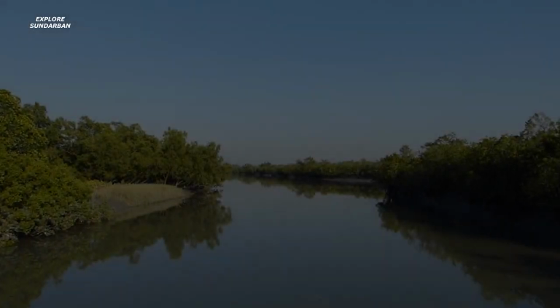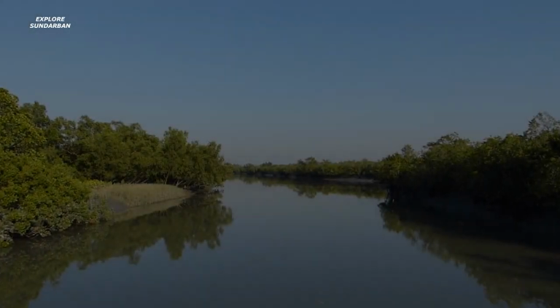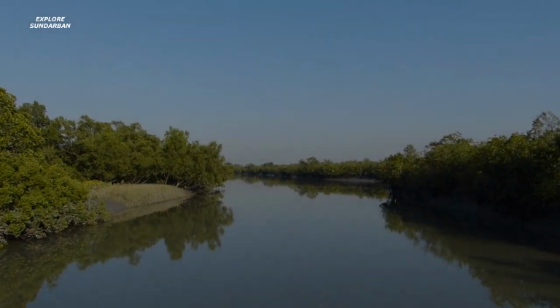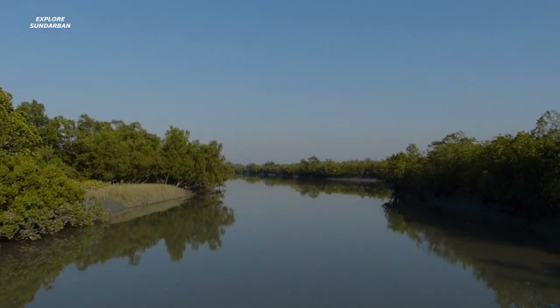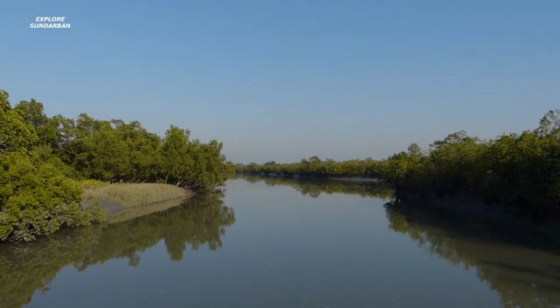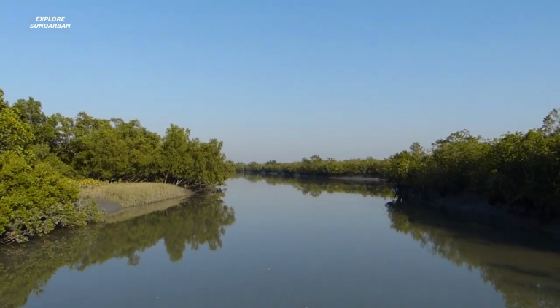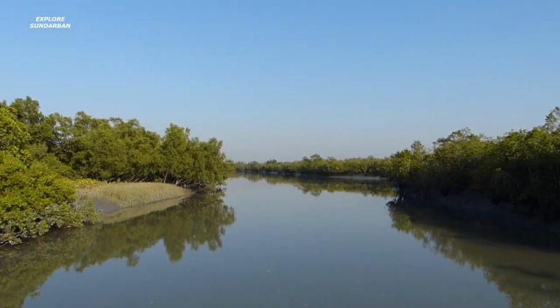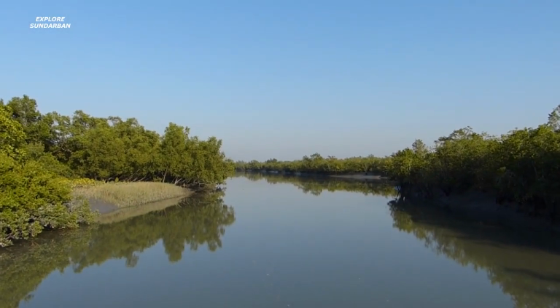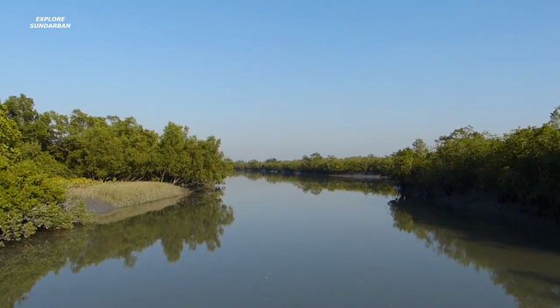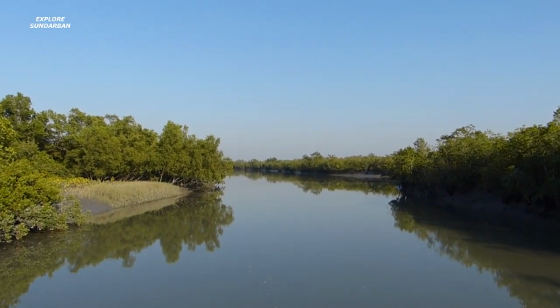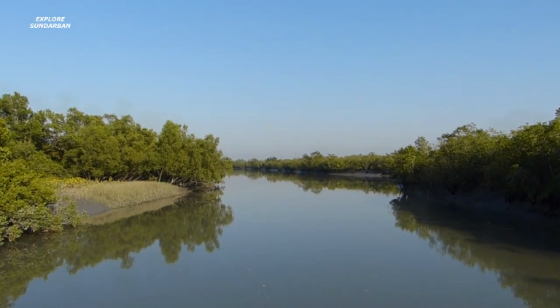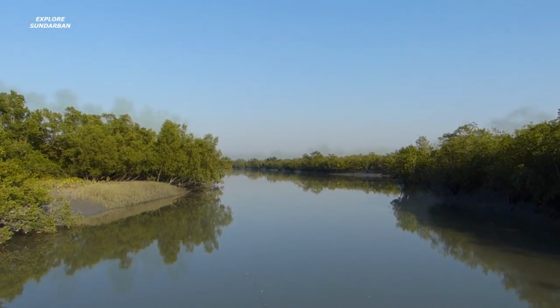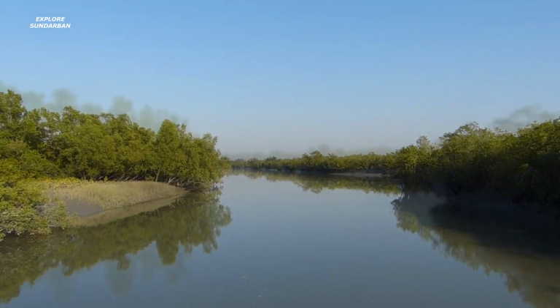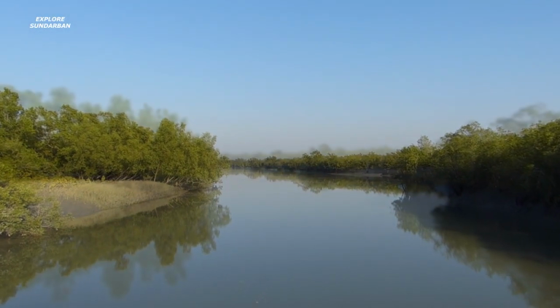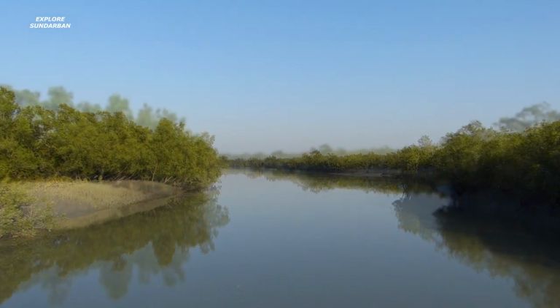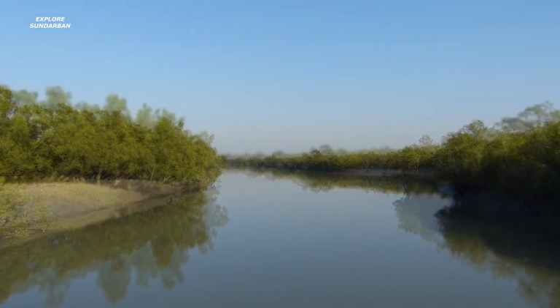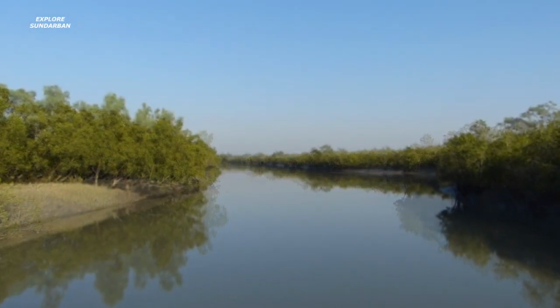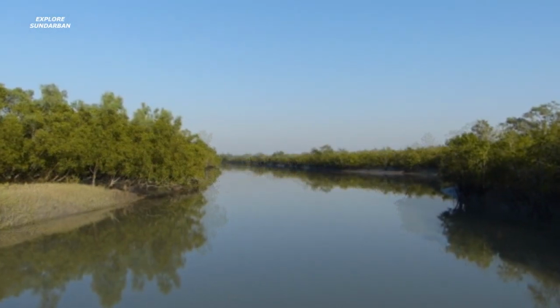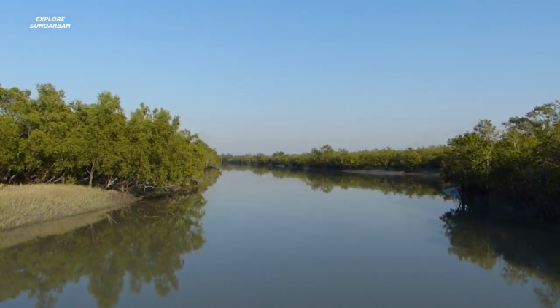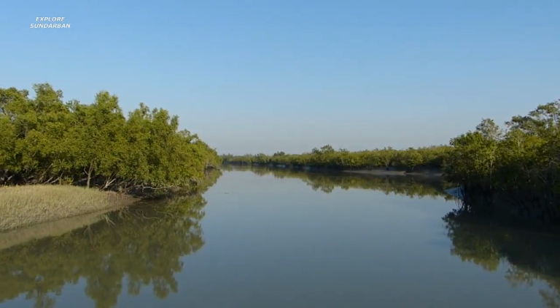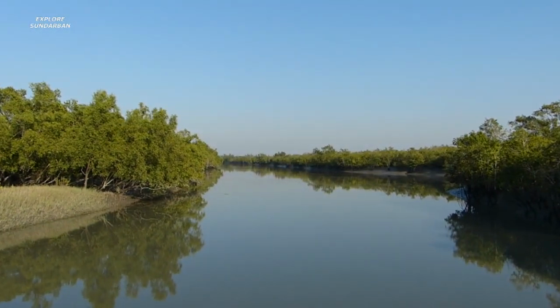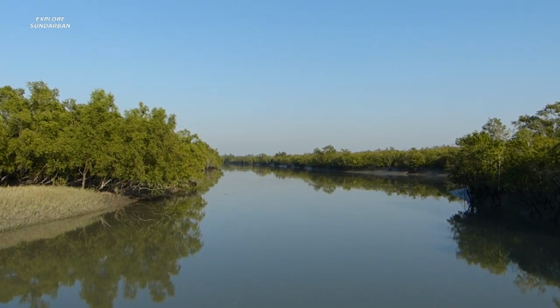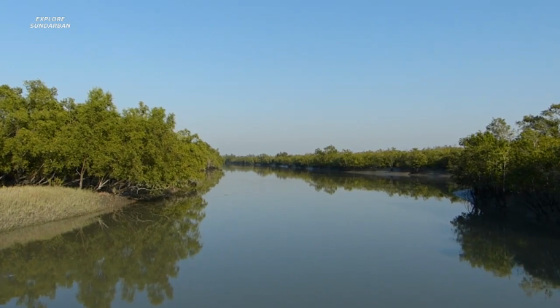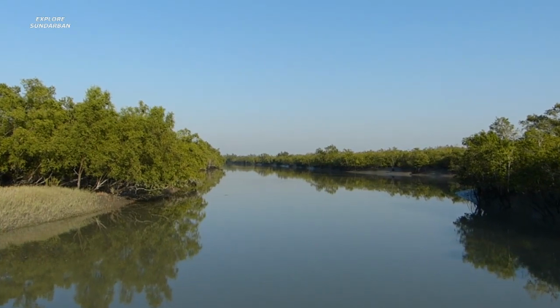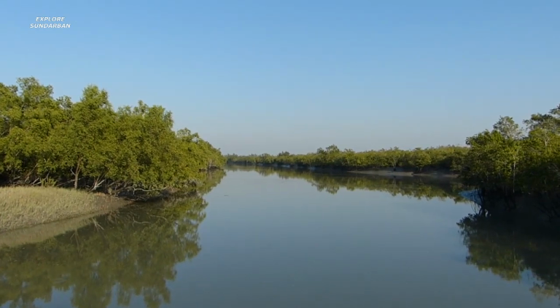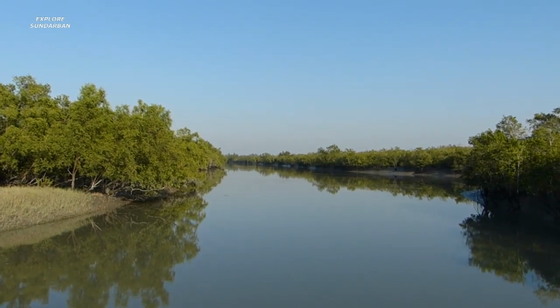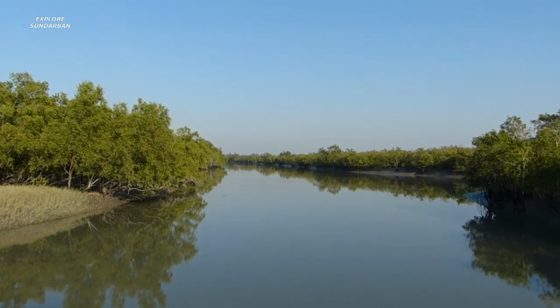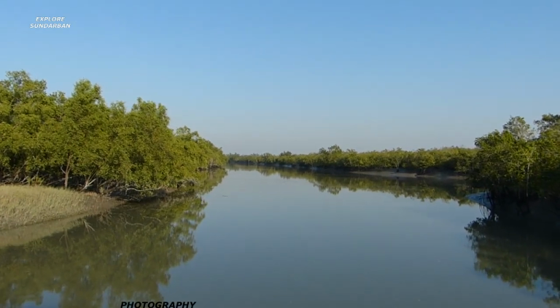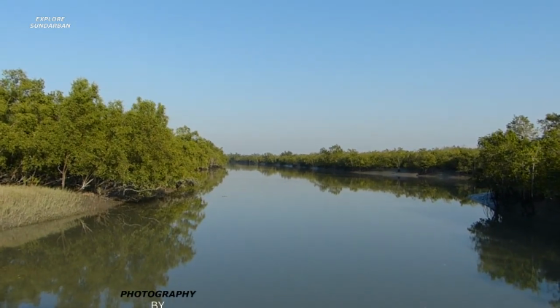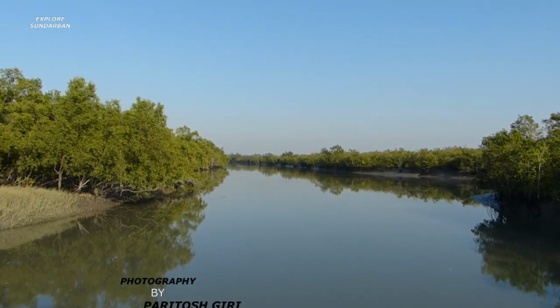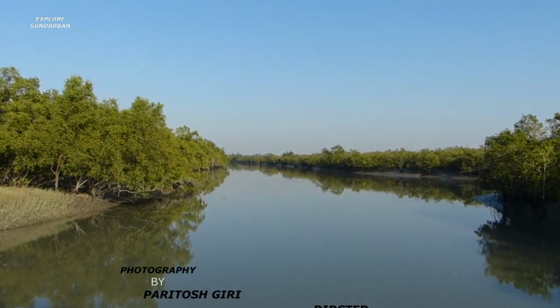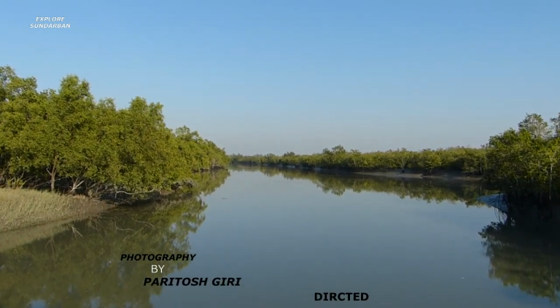Welcome to your channel Explore Shundurban. Today we are going to explore the most beautiful species of mangrove at Shundurban.